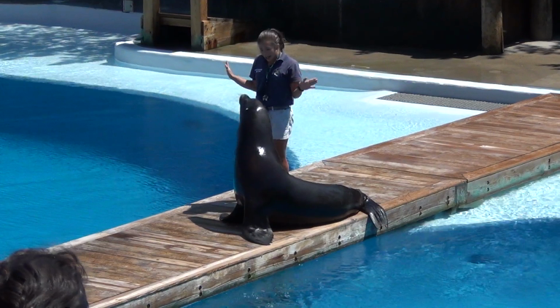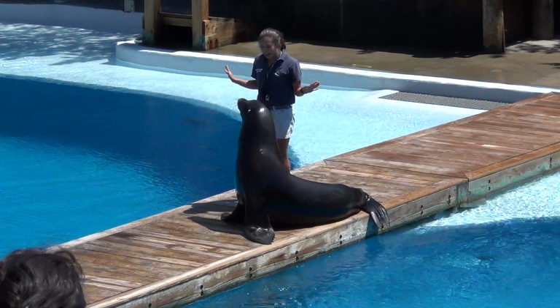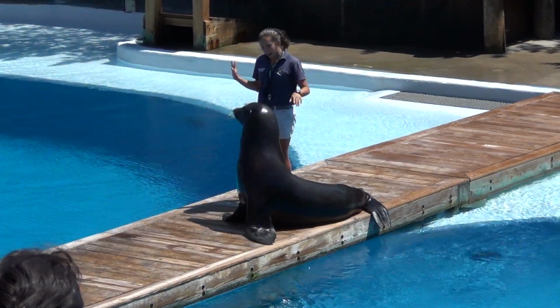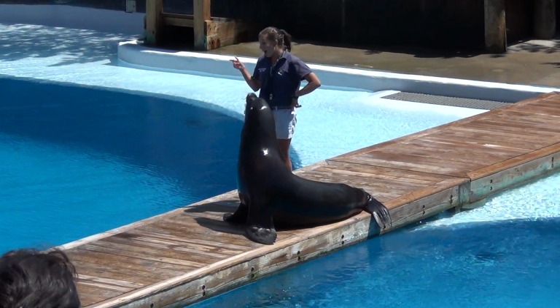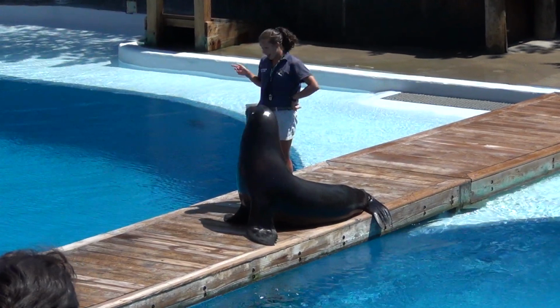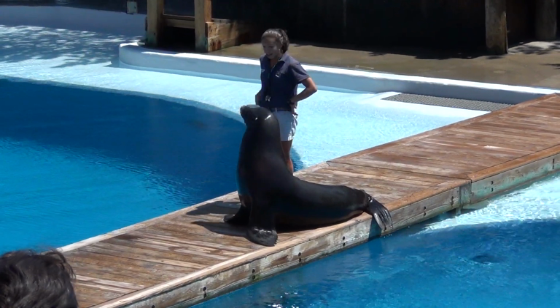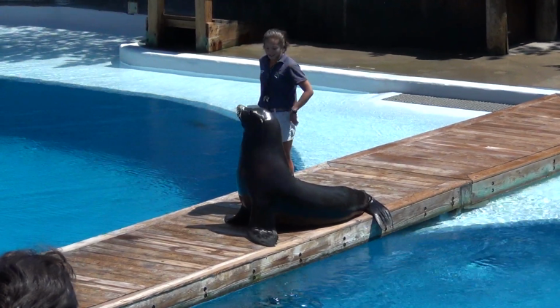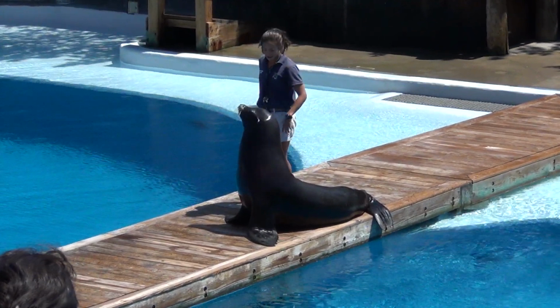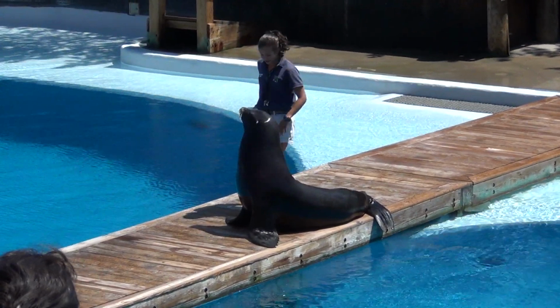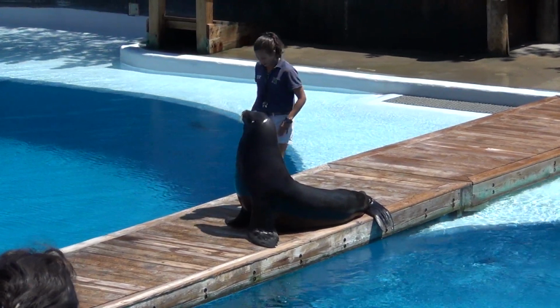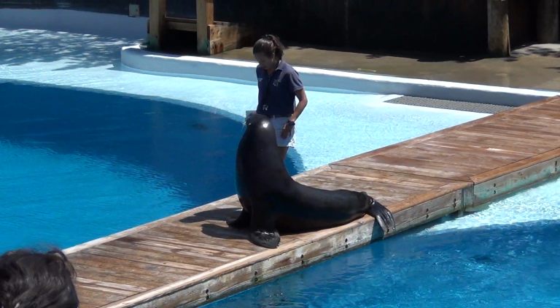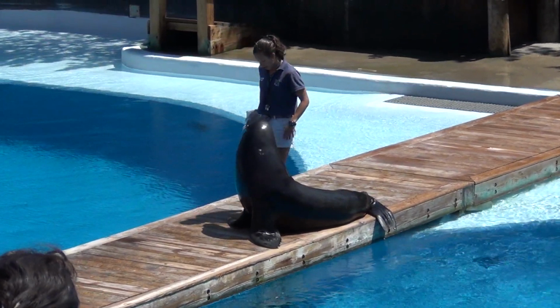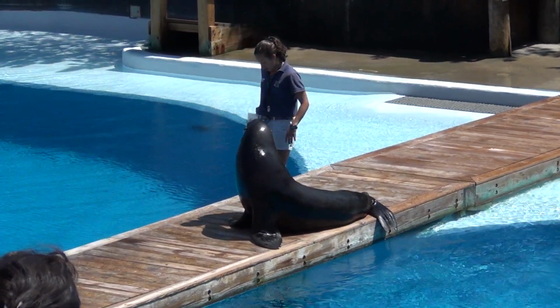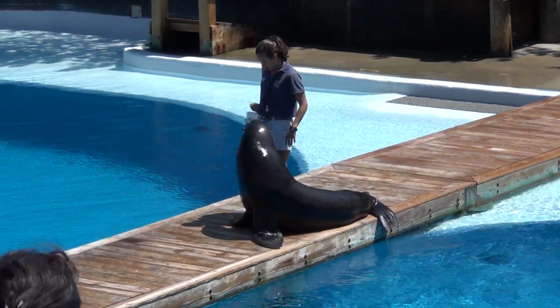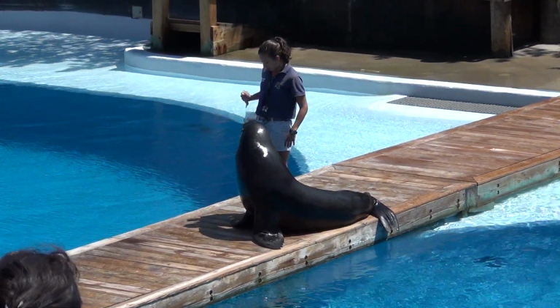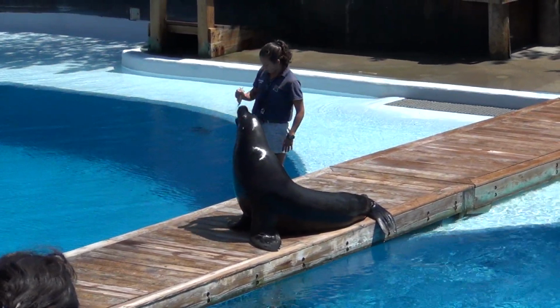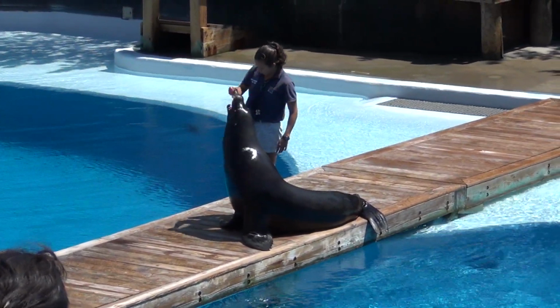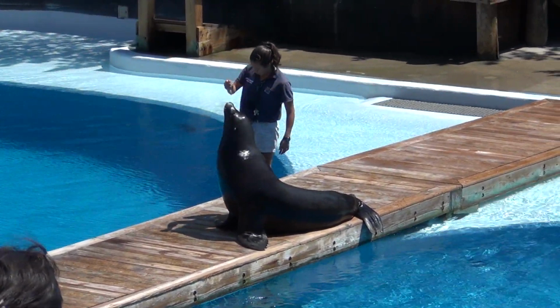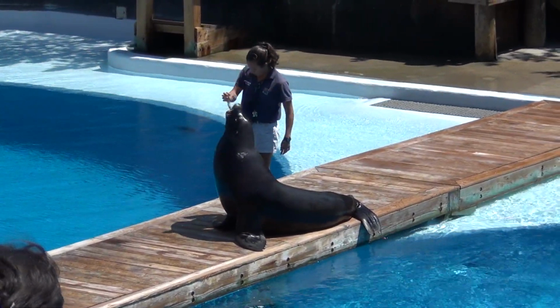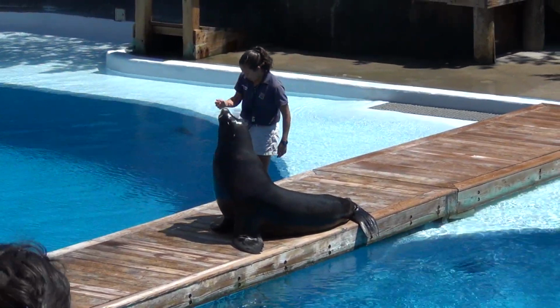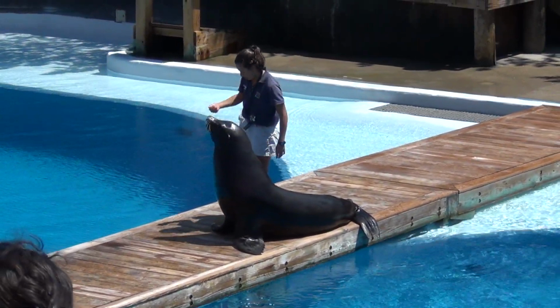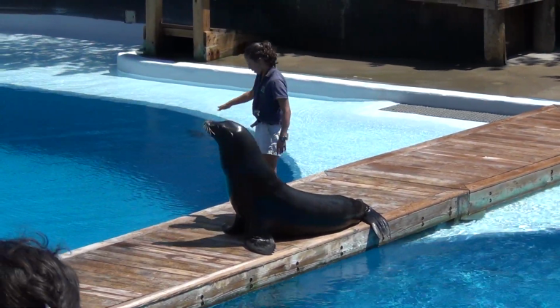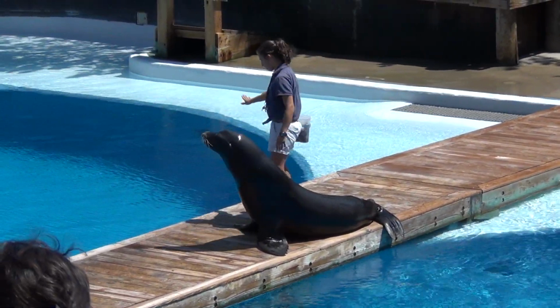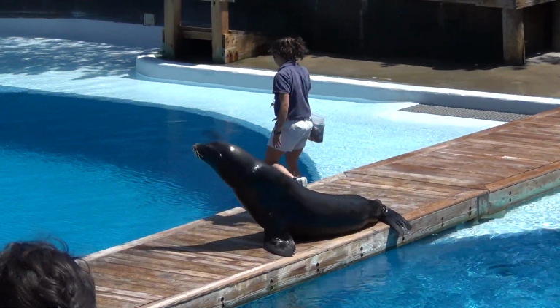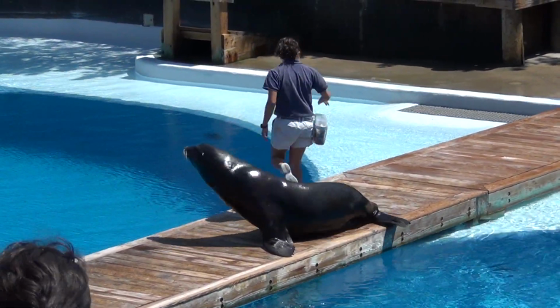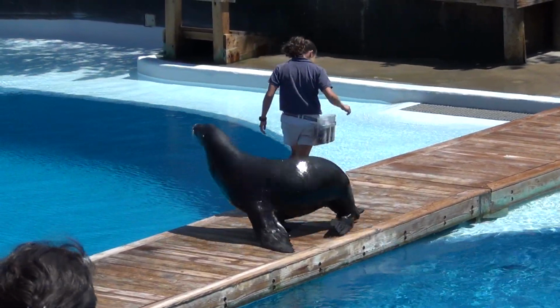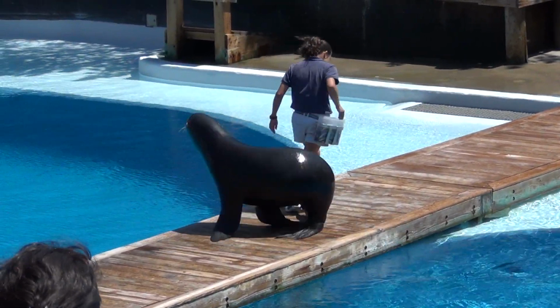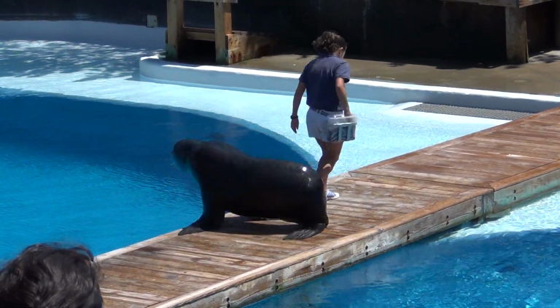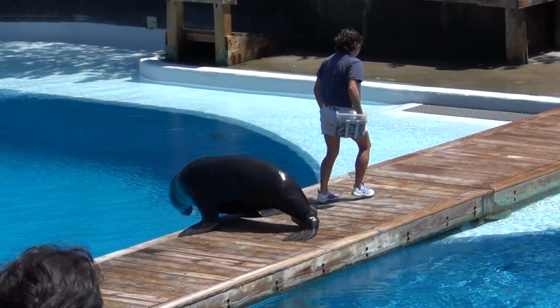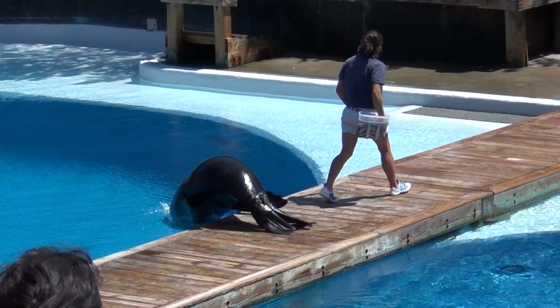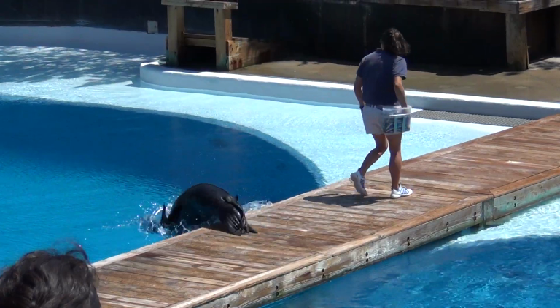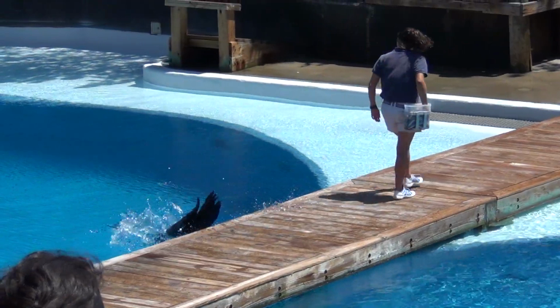Well, Duke, we were very impressed by how you can move on land. But let's move on and talk about true seals.